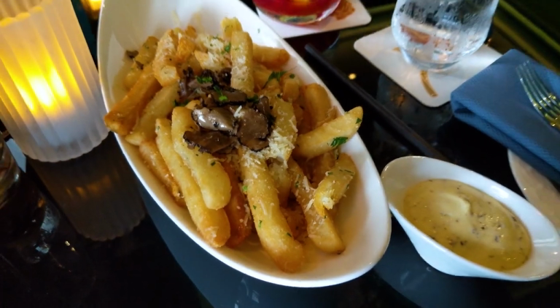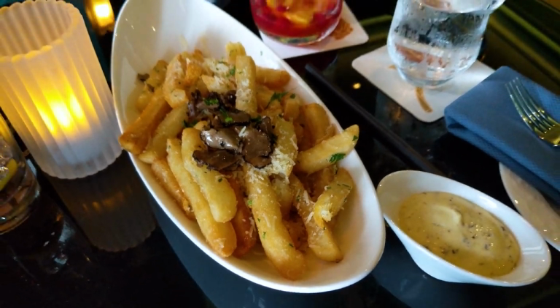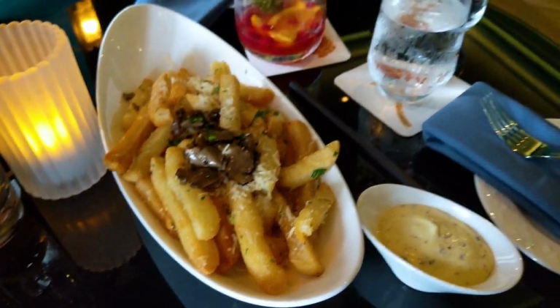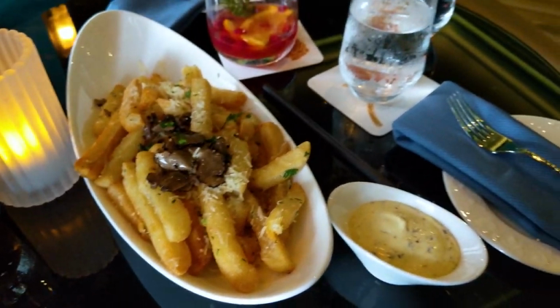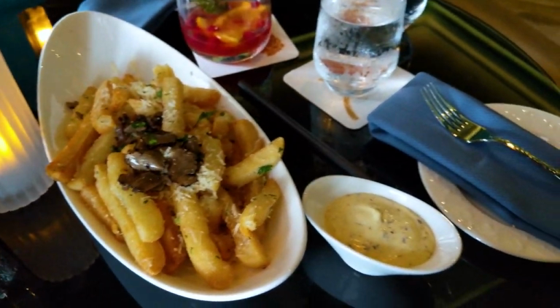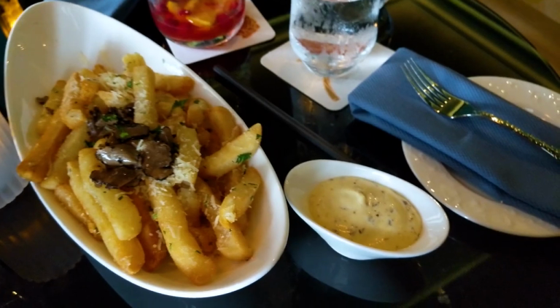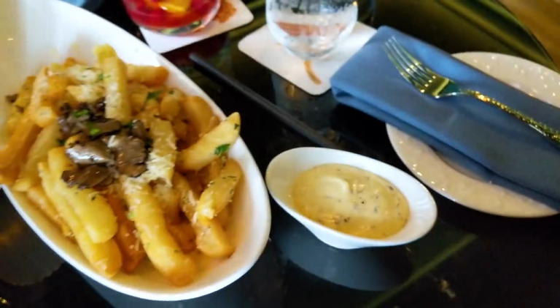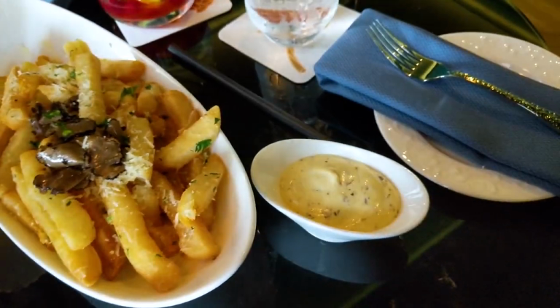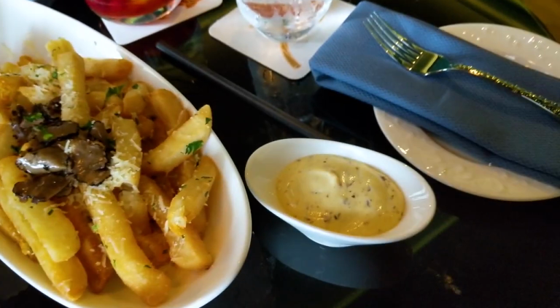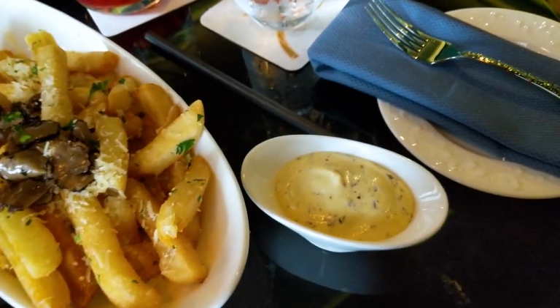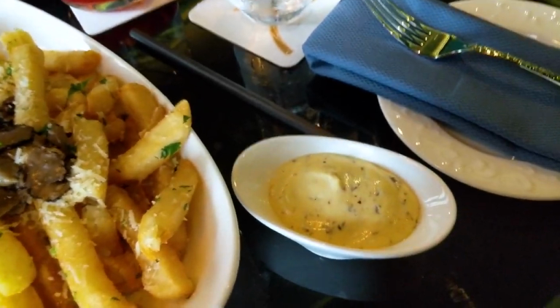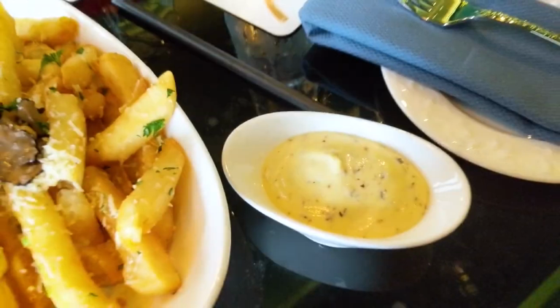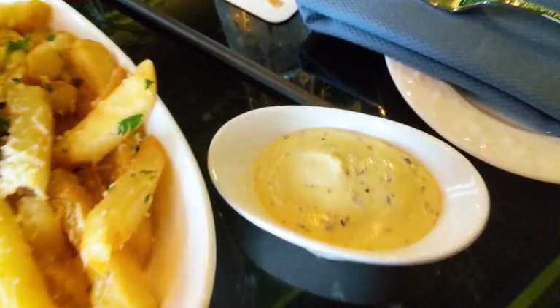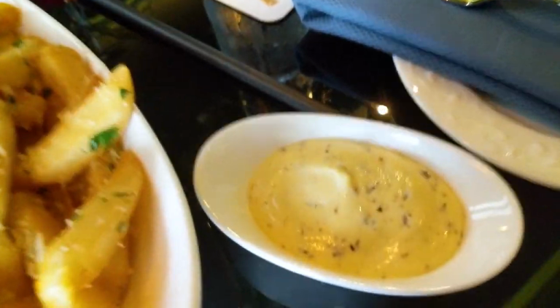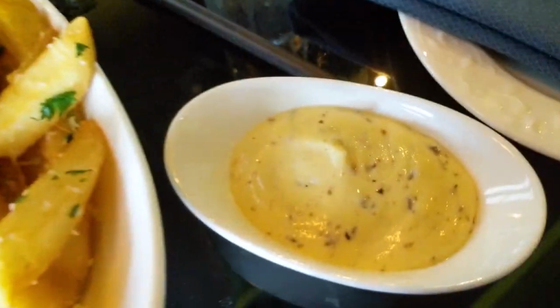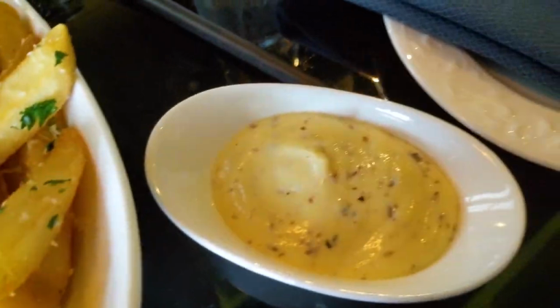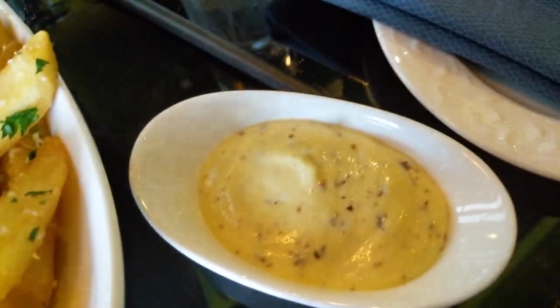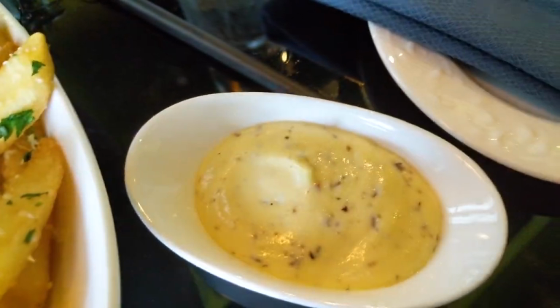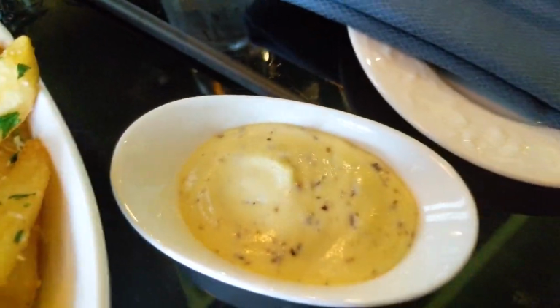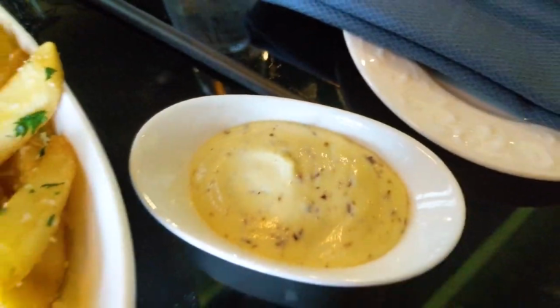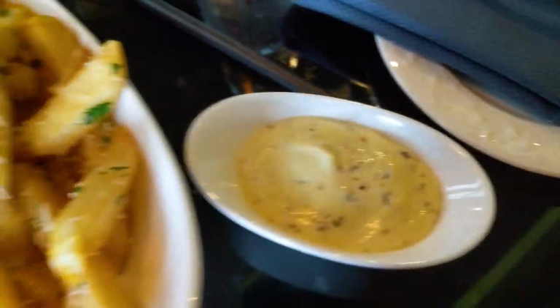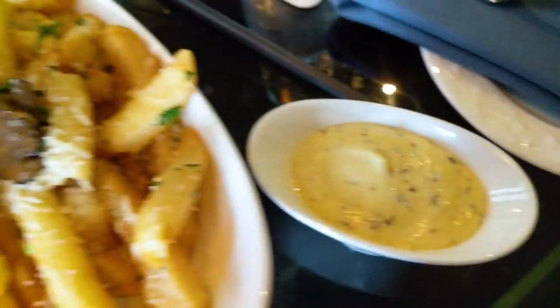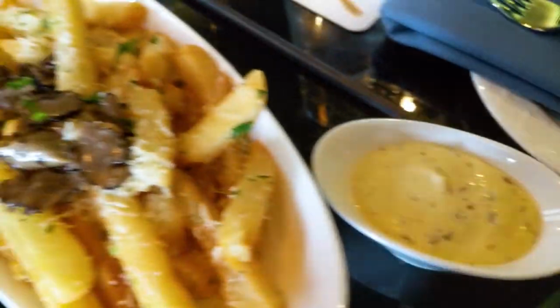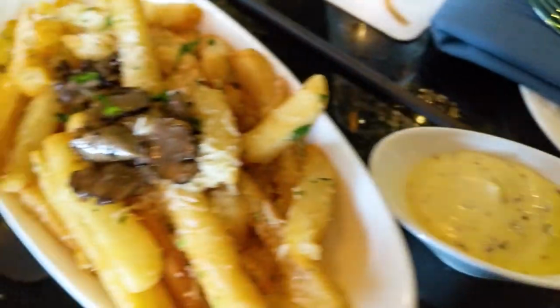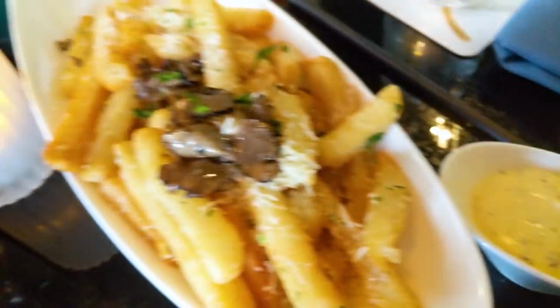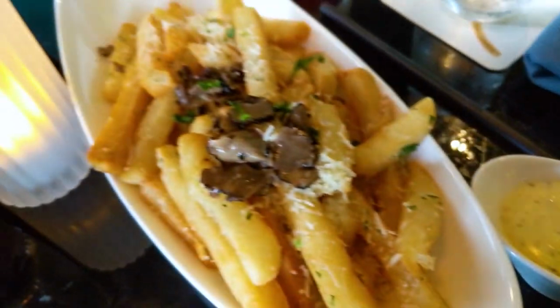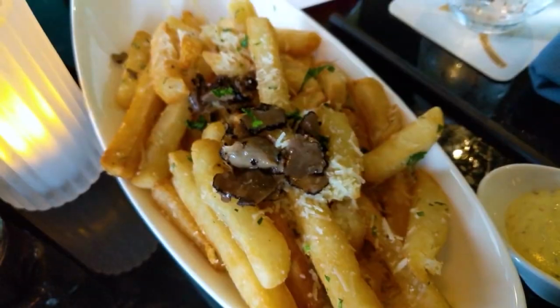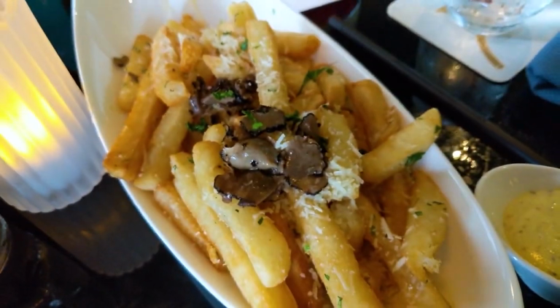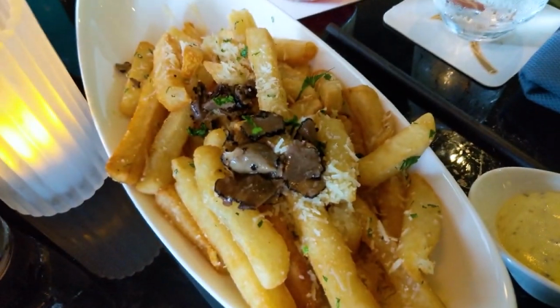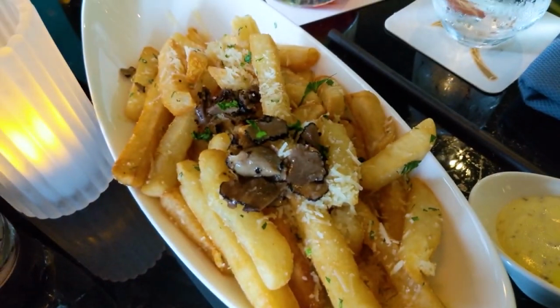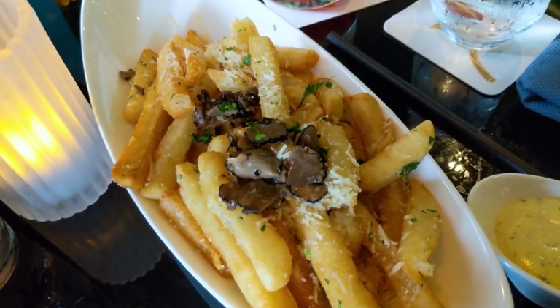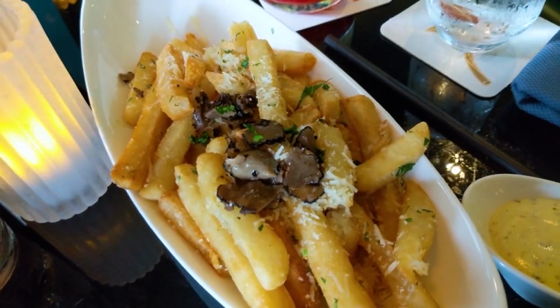Oh my gosh ladies and gentlemen — mustard aioli sauce, truffle fries!